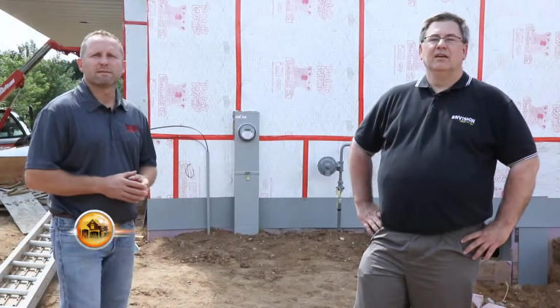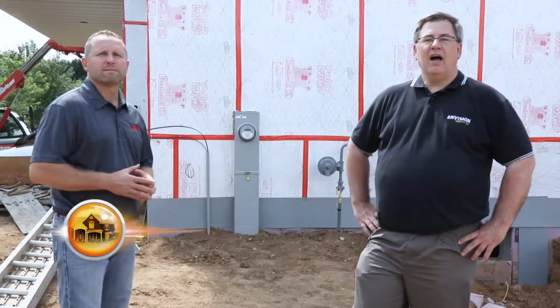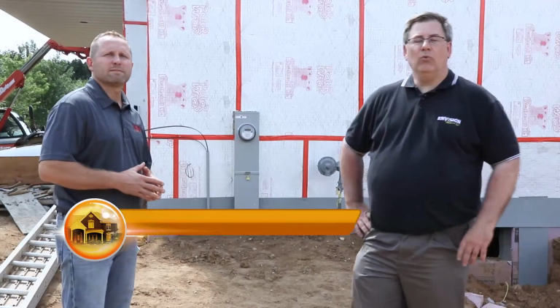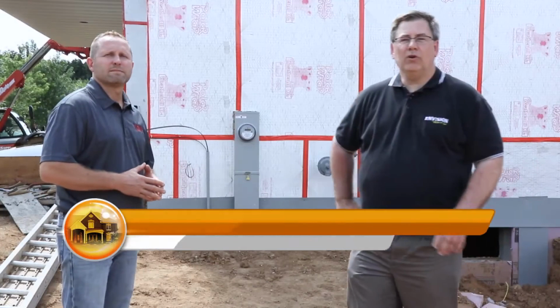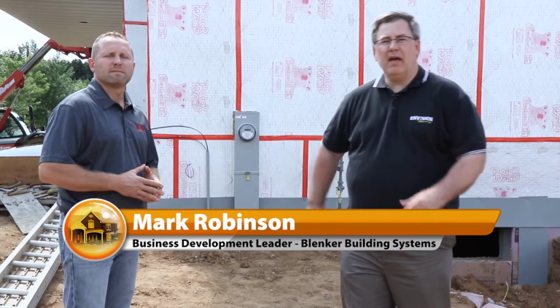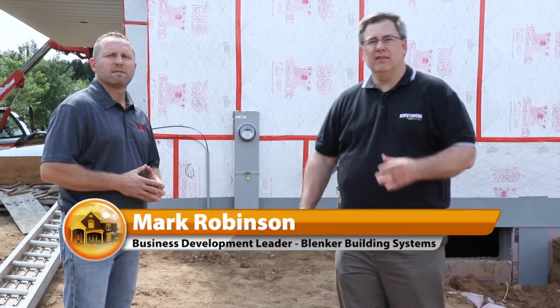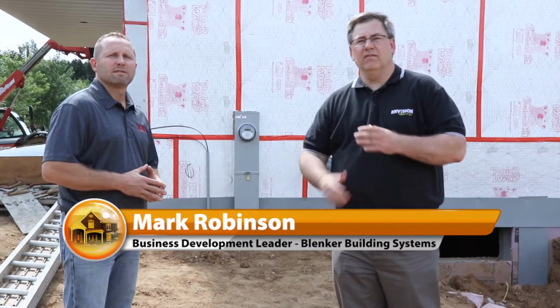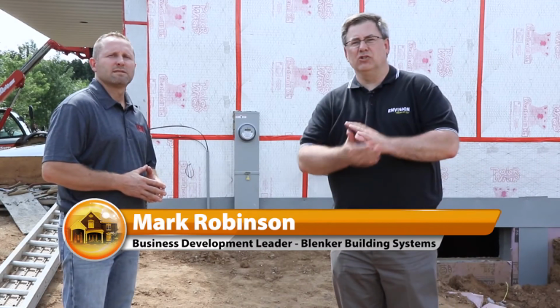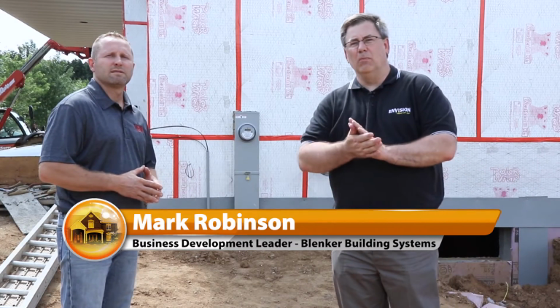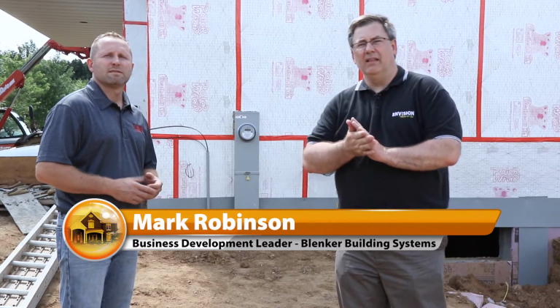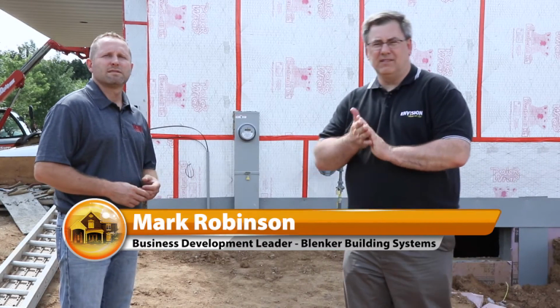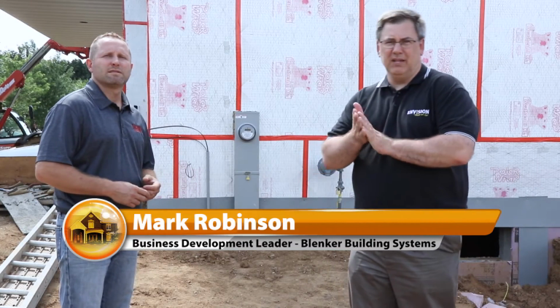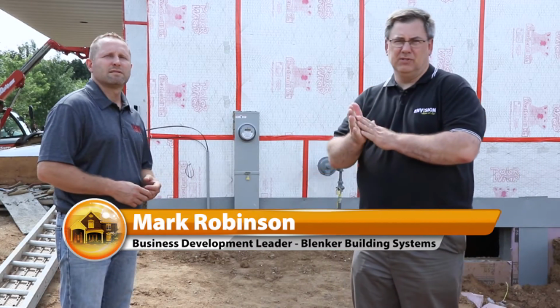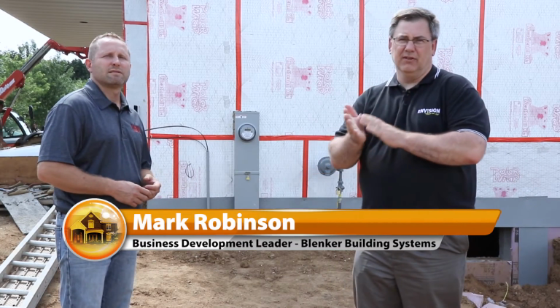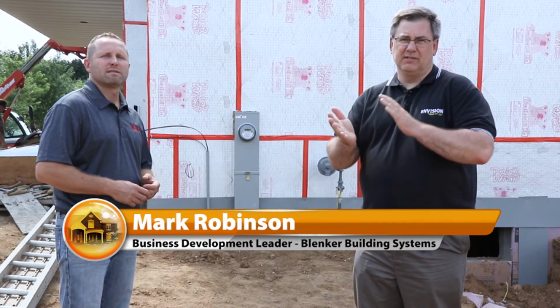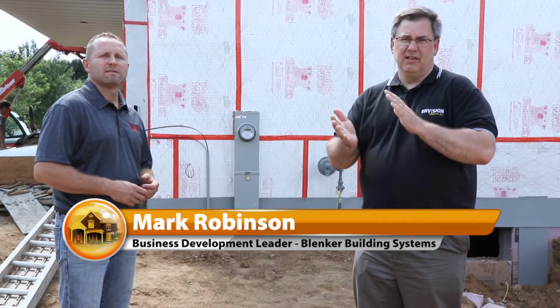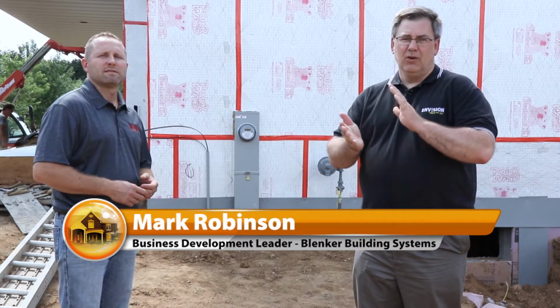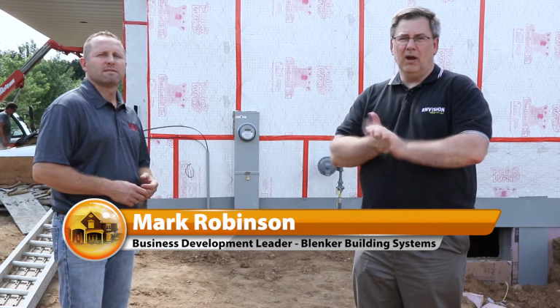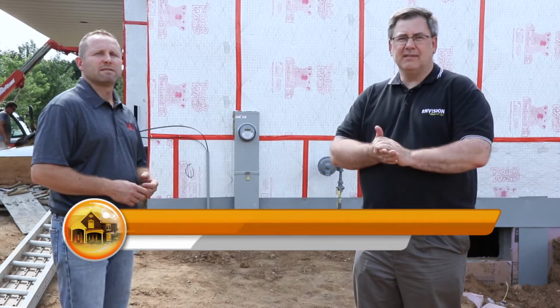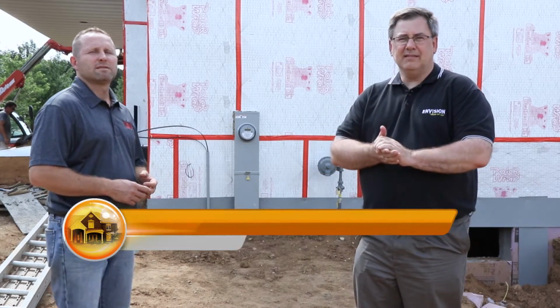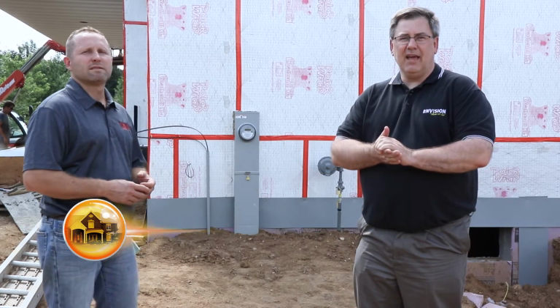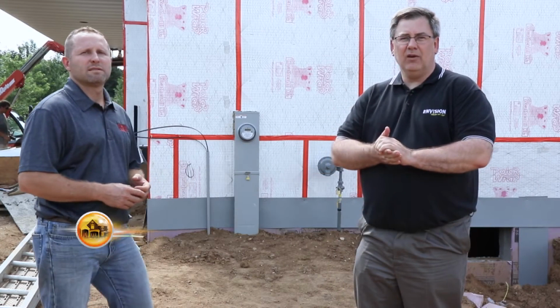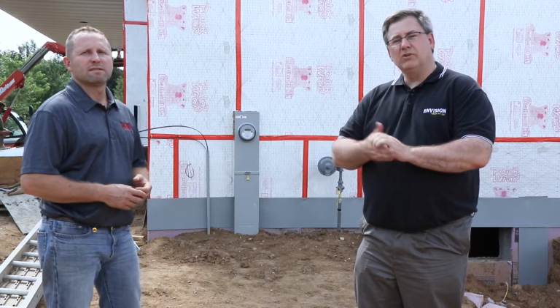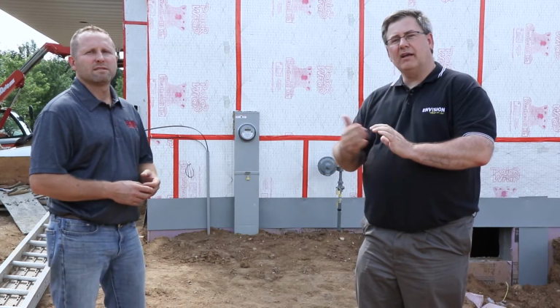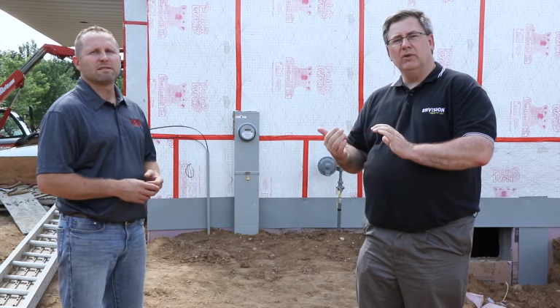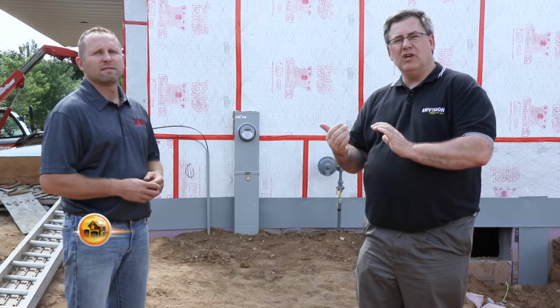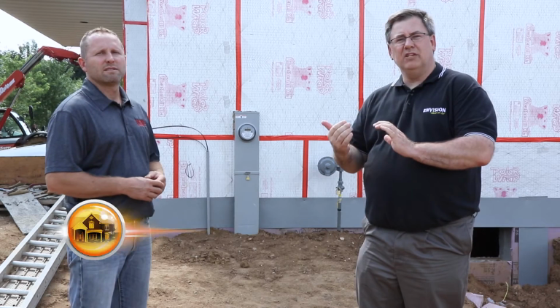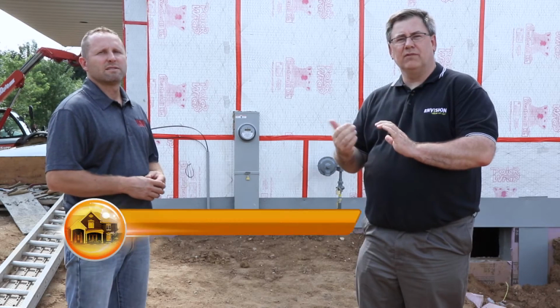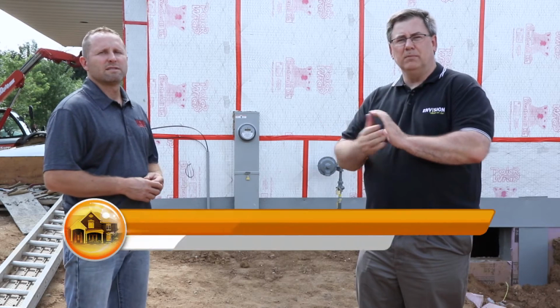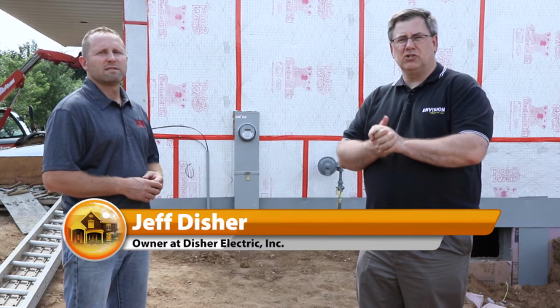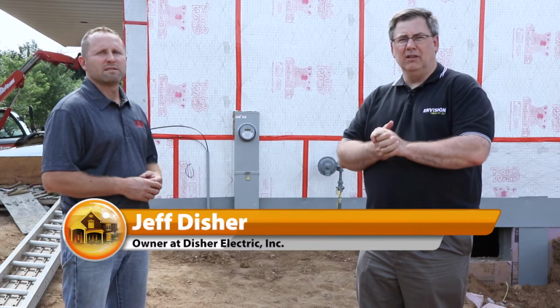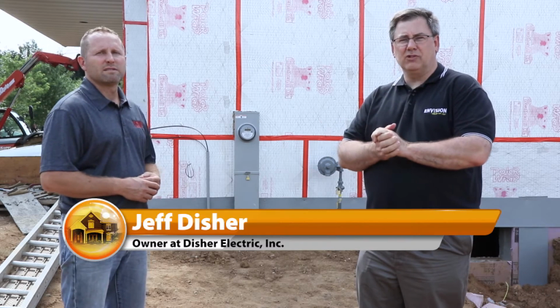Hi, and welcome back to the Envision Home at Last video series. We're on site today, talking with Jeff Disher from Disher Electric.